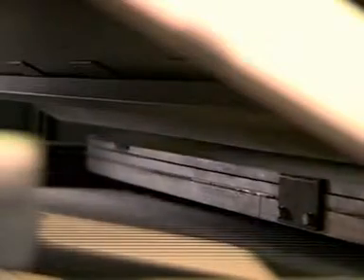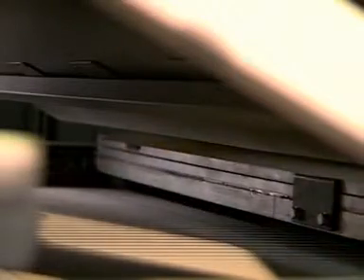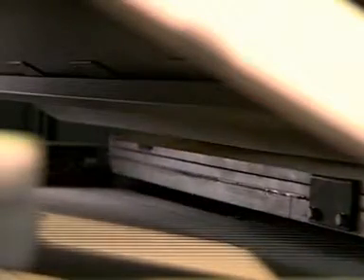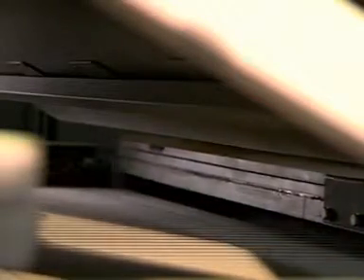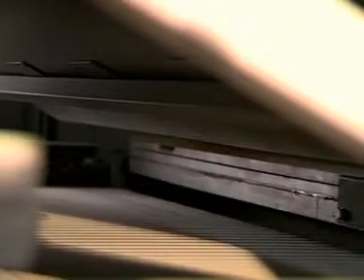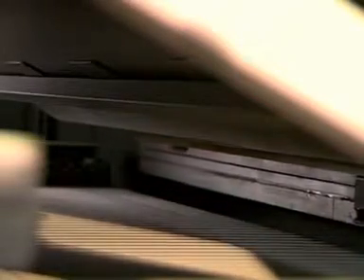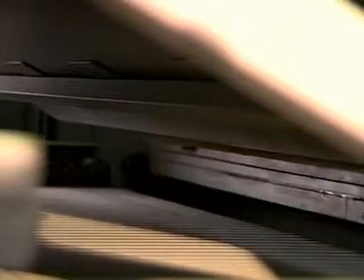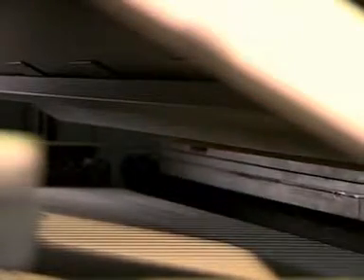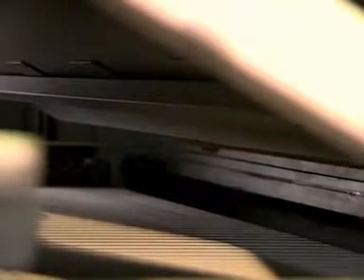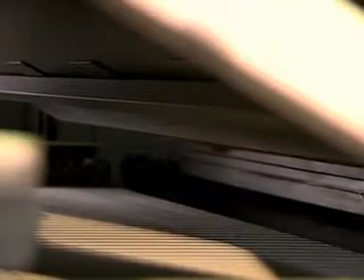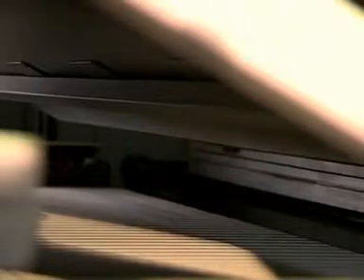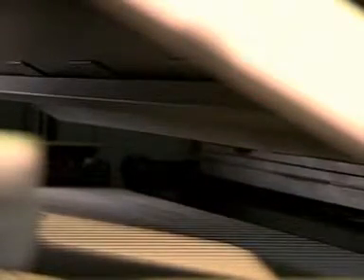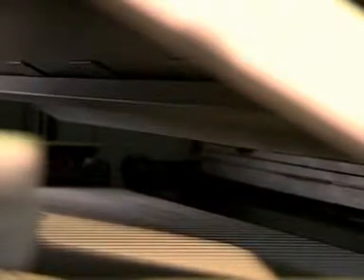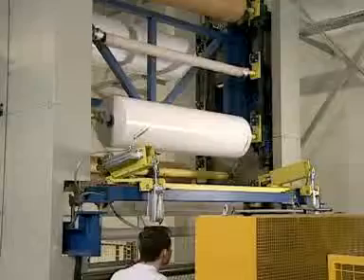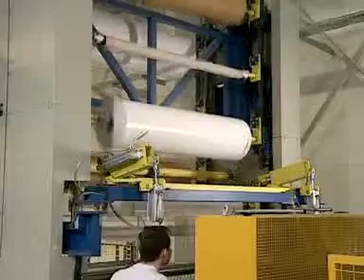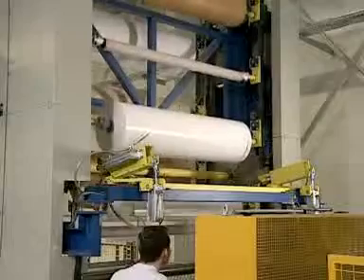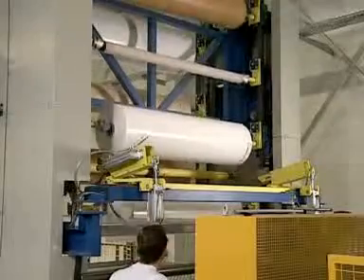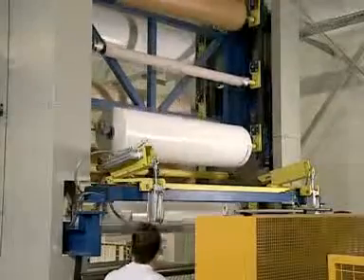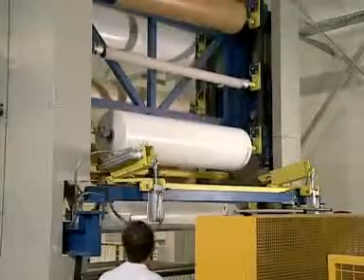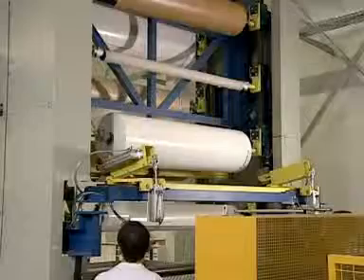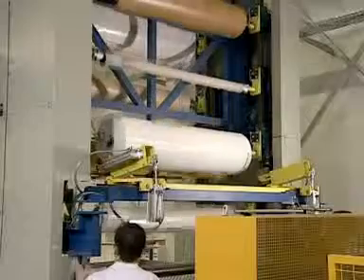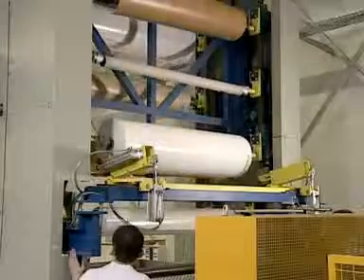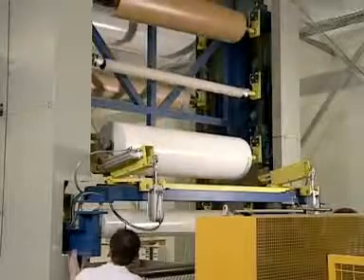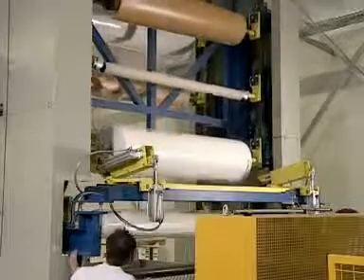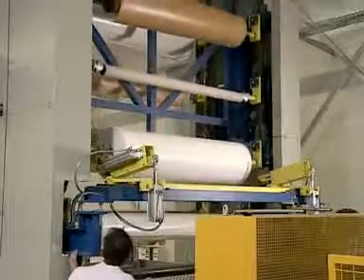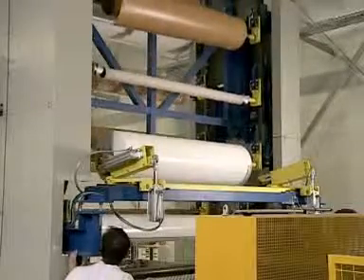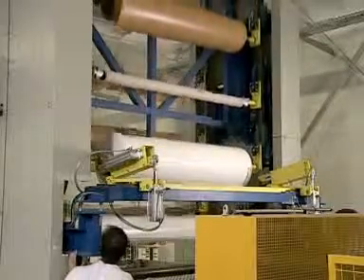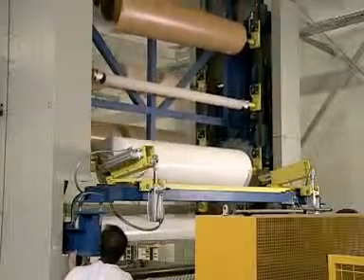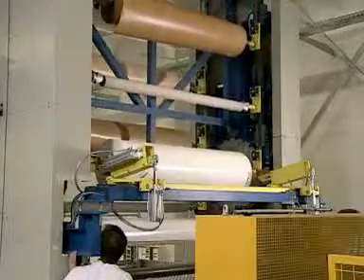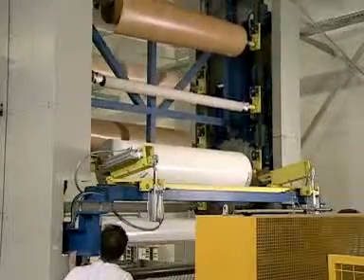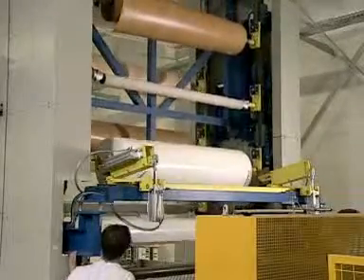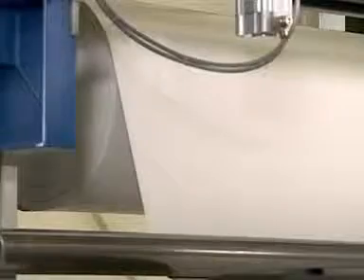in particular in the production of small batches with different decorative foils, the foils can be changed with the Paternoster system.